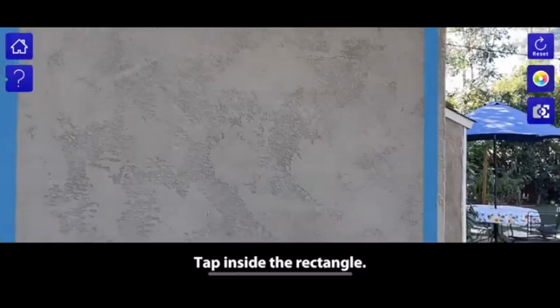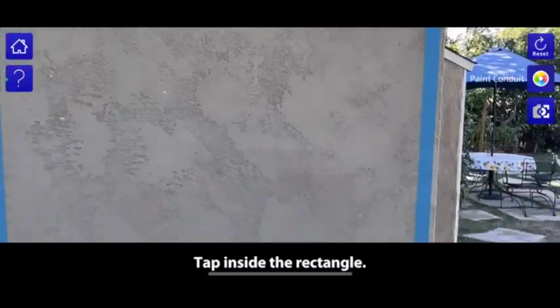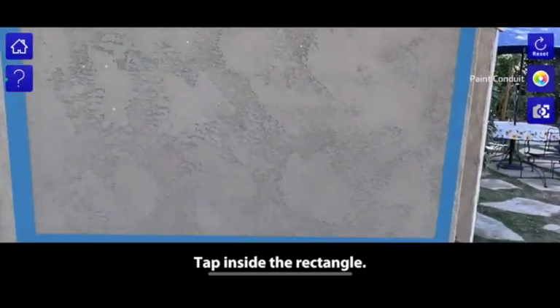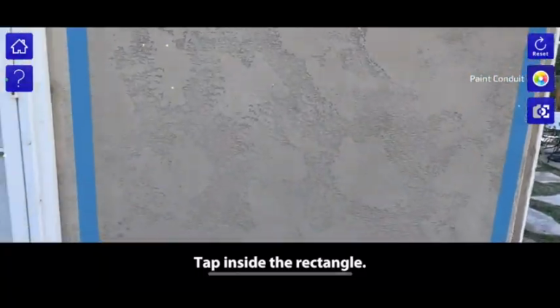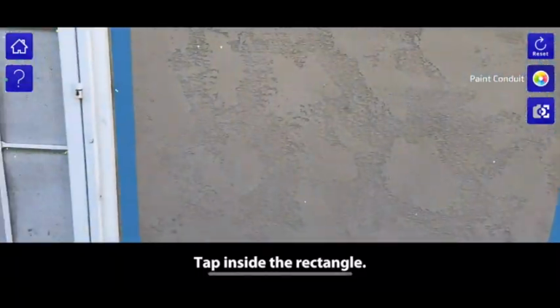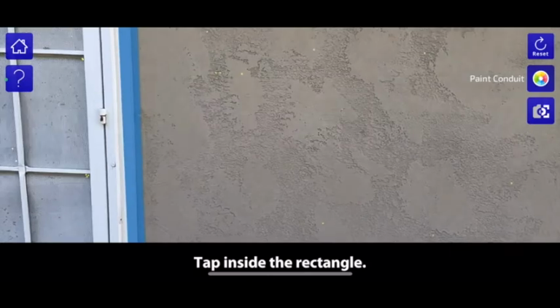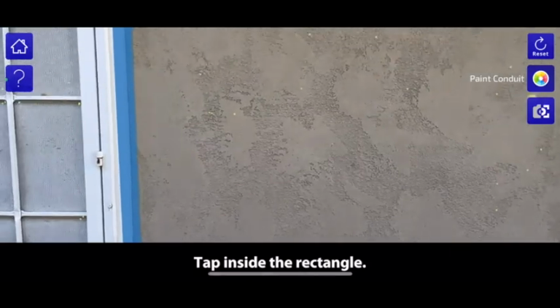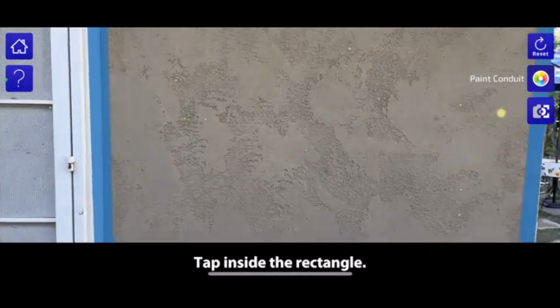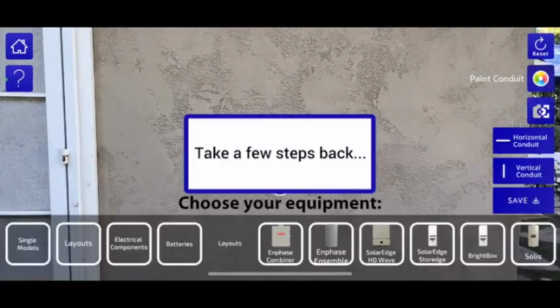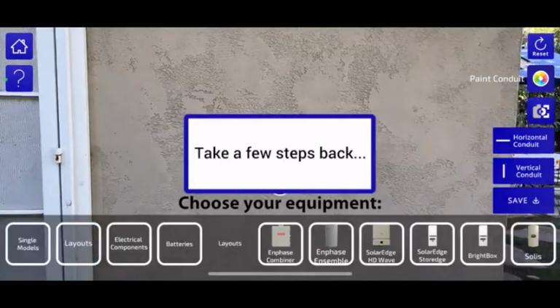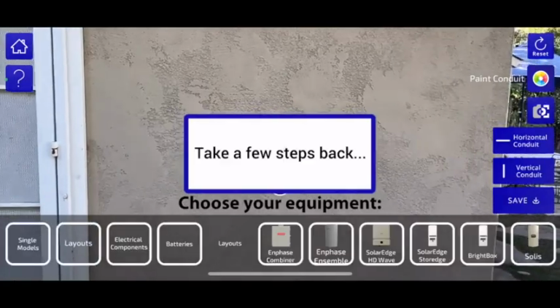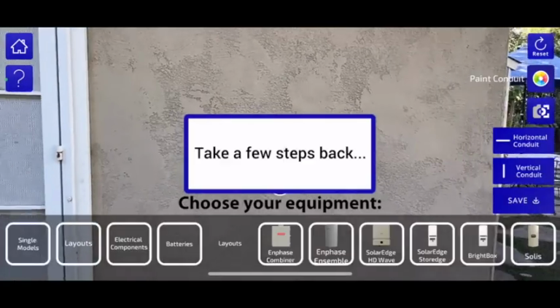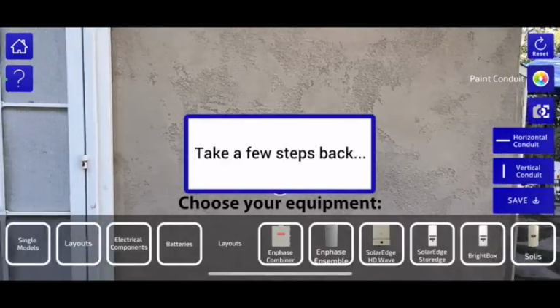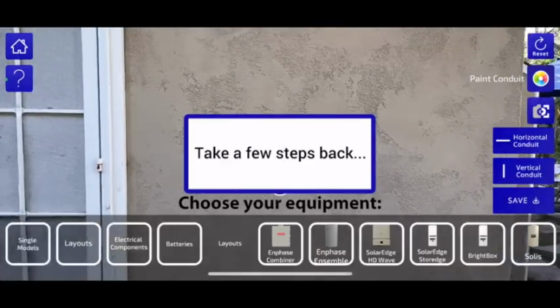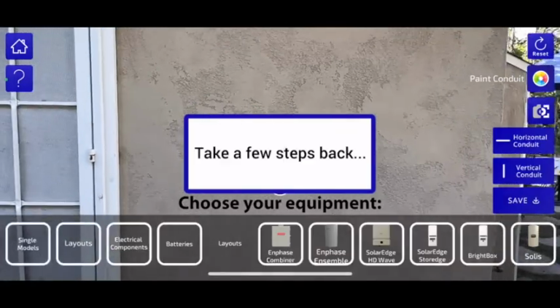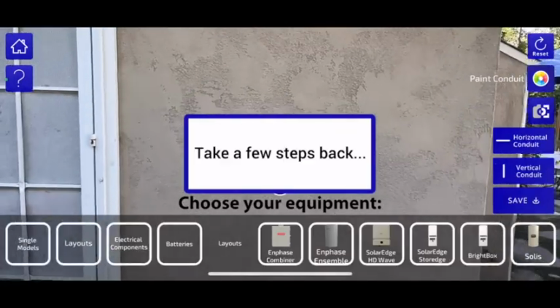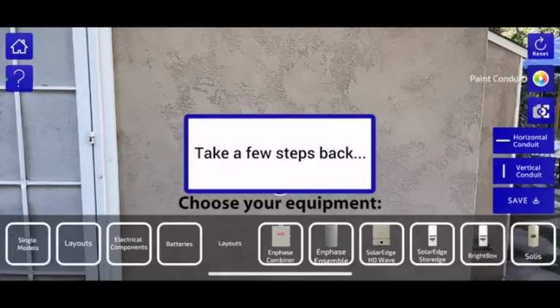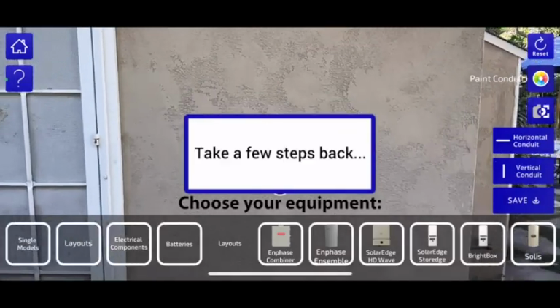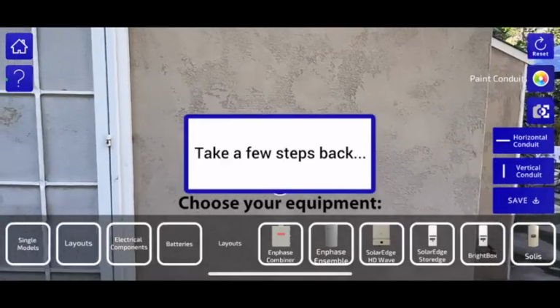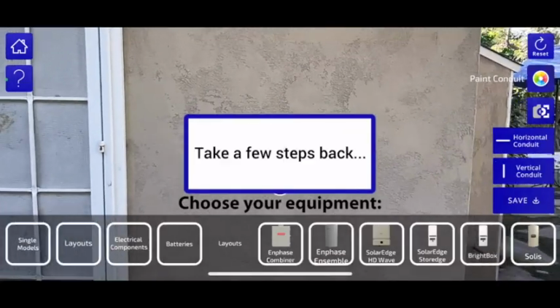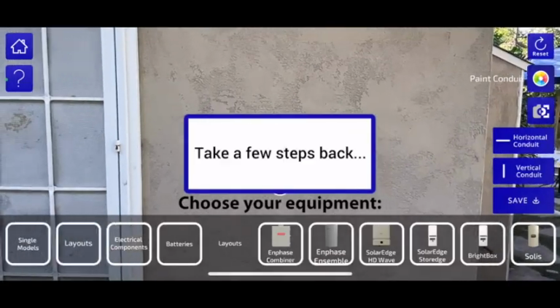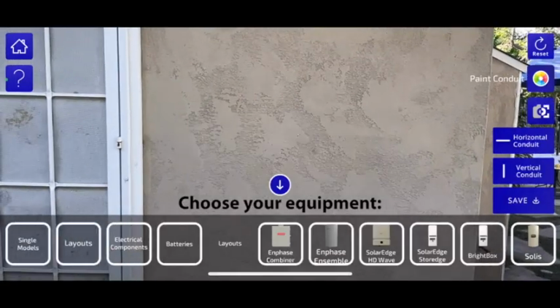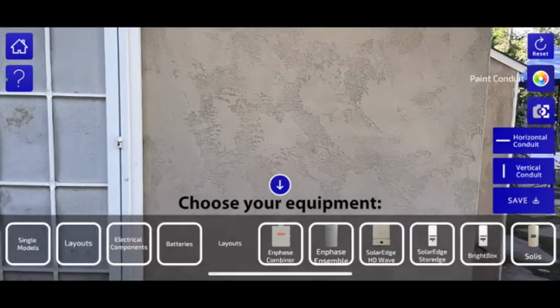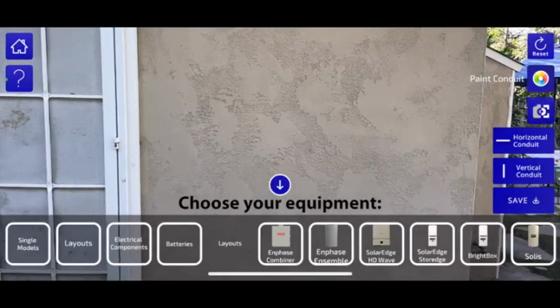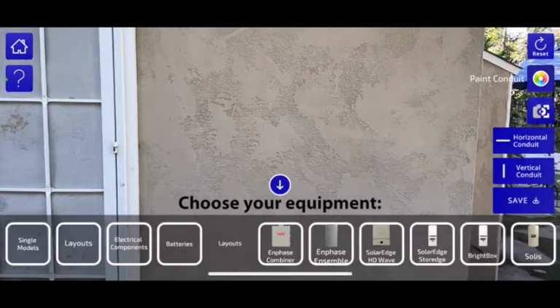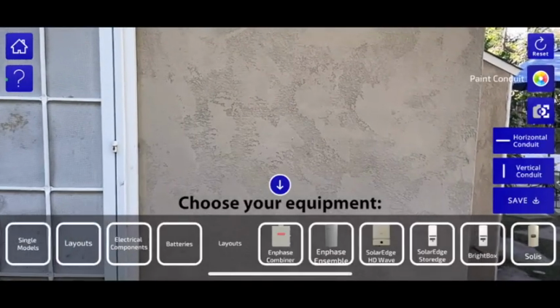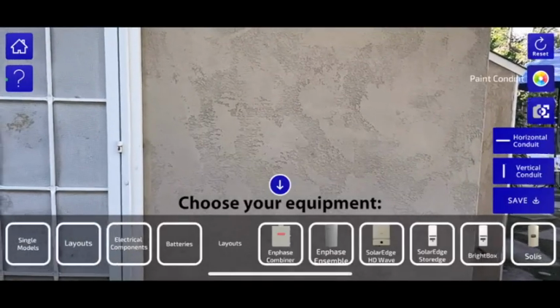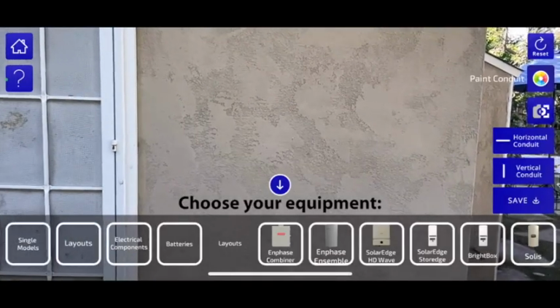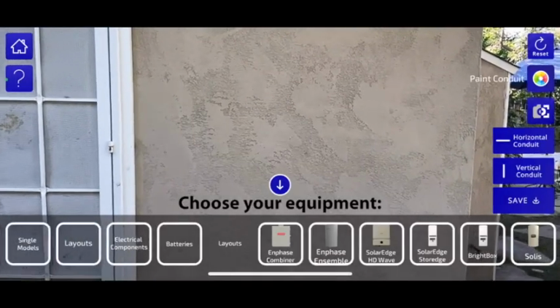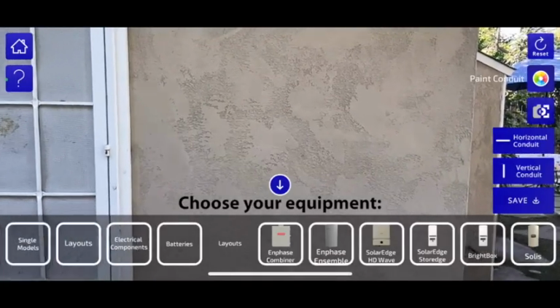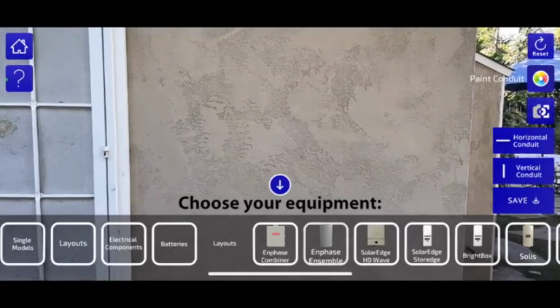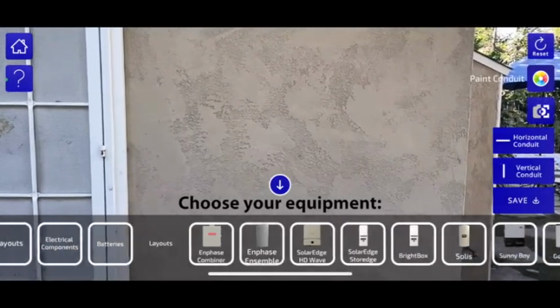The phone will detect the wall, then you tap in the center, and it prompts you to take a few steps back so you can see the equipment better.